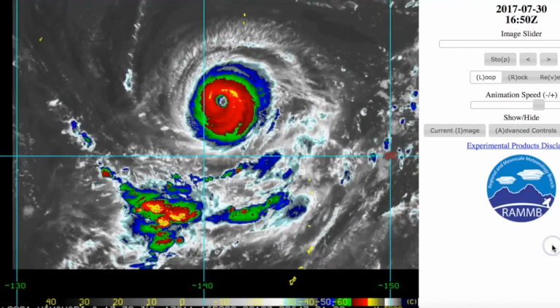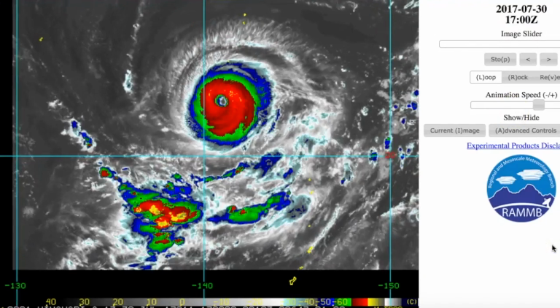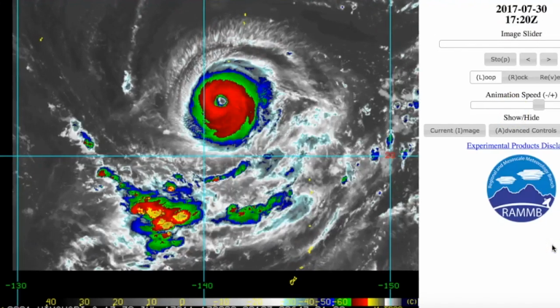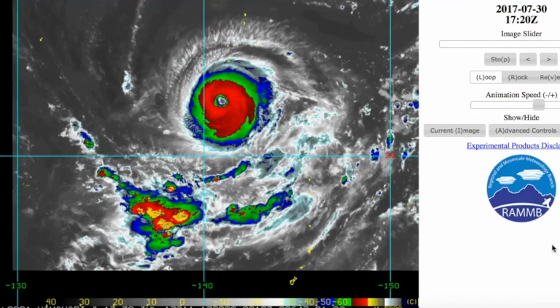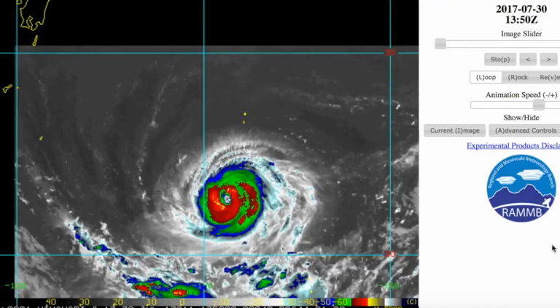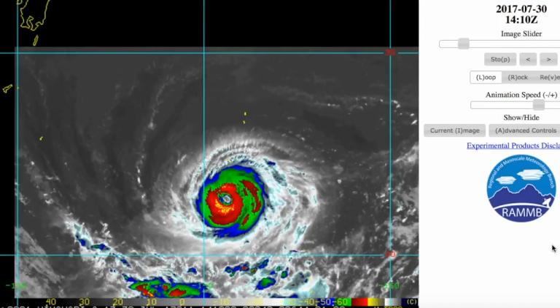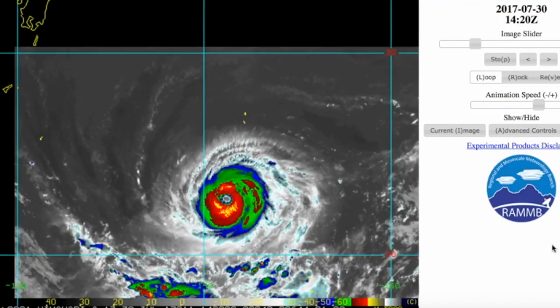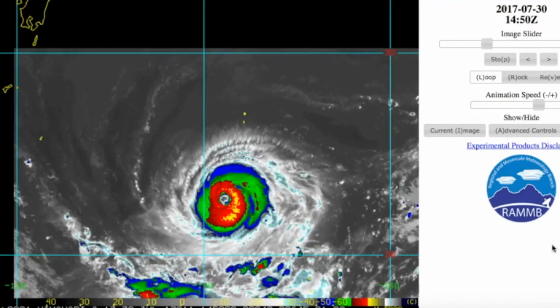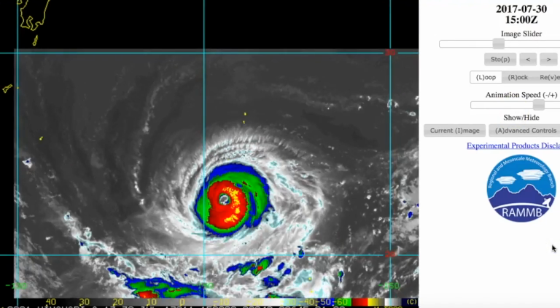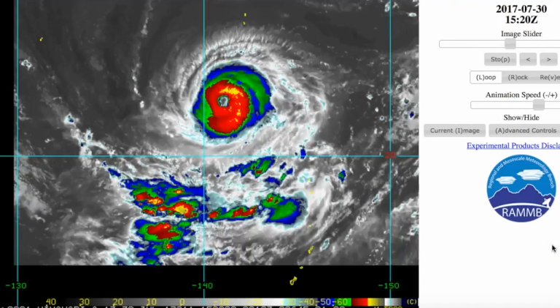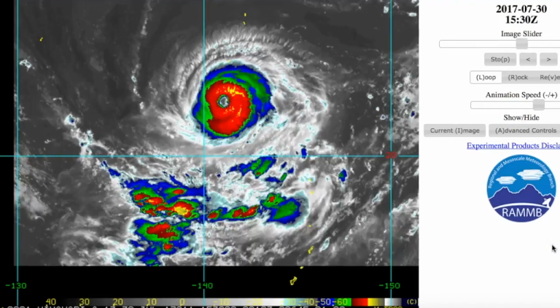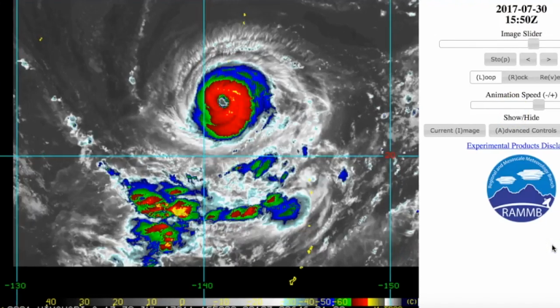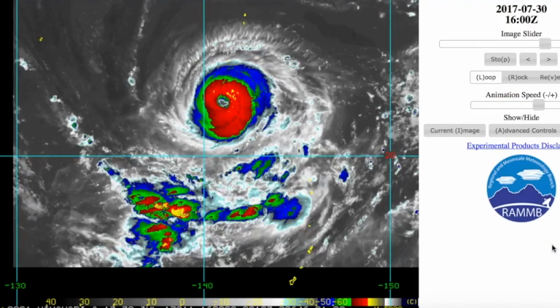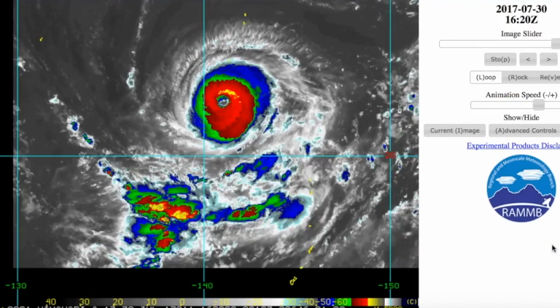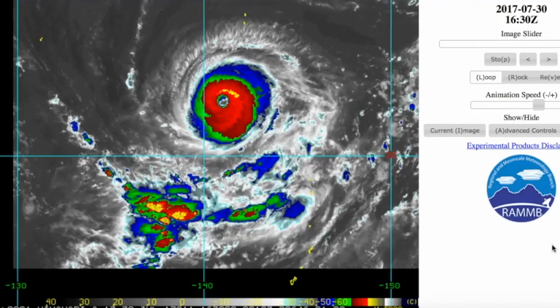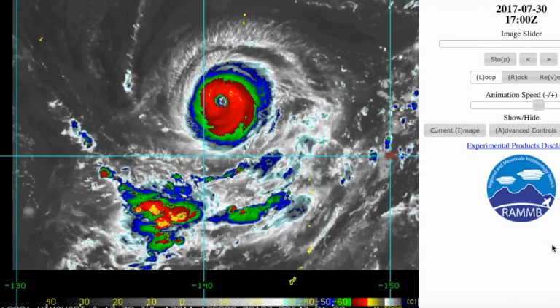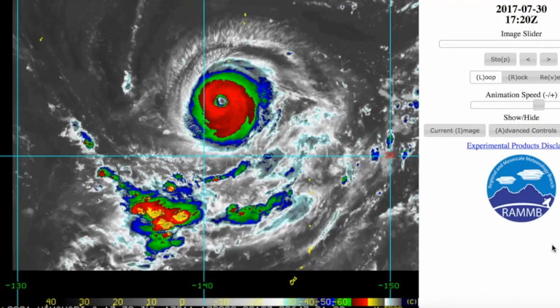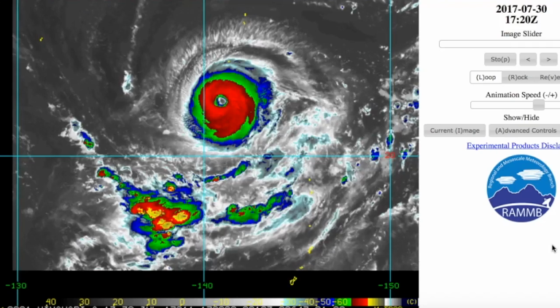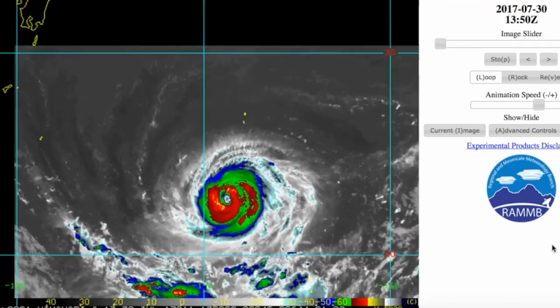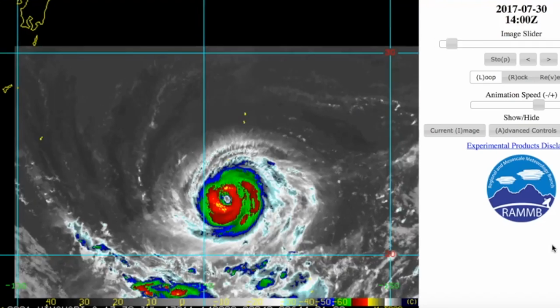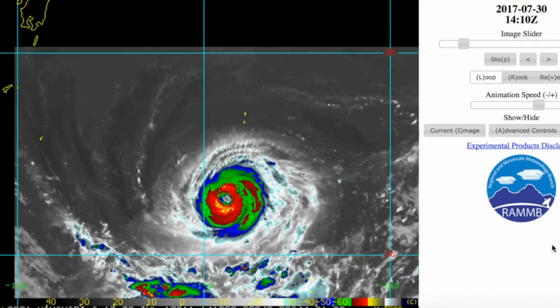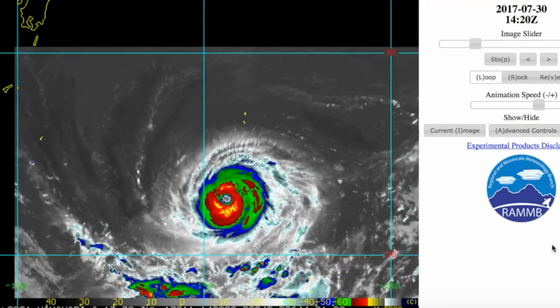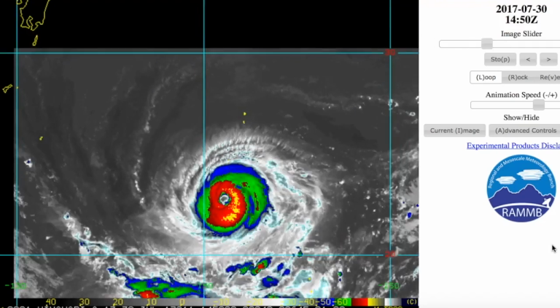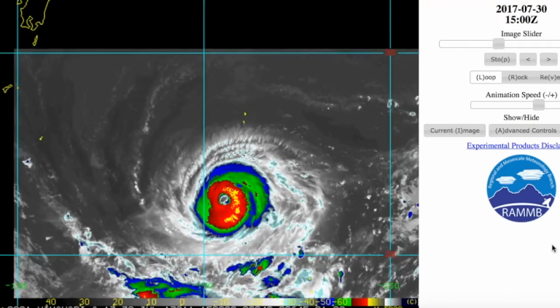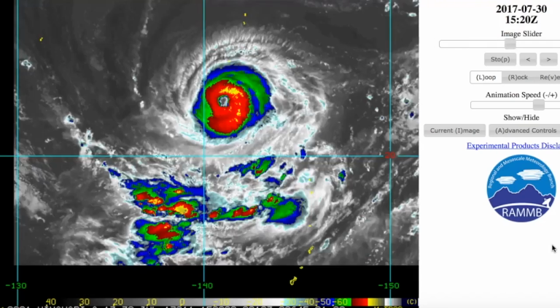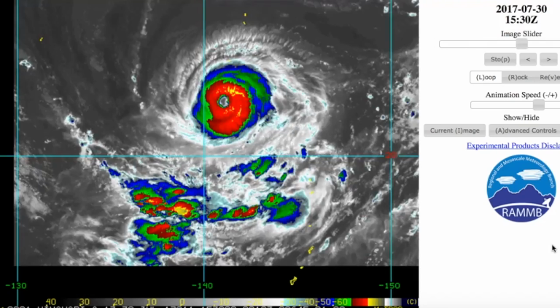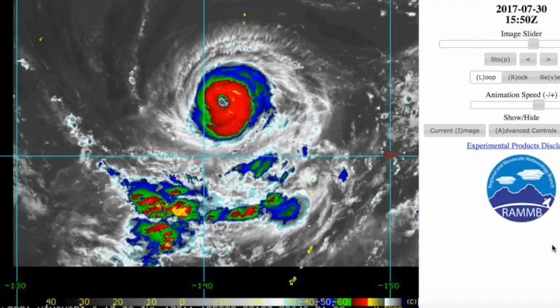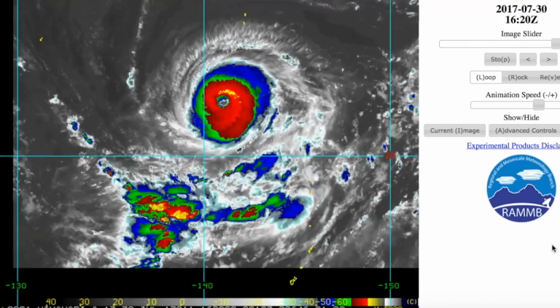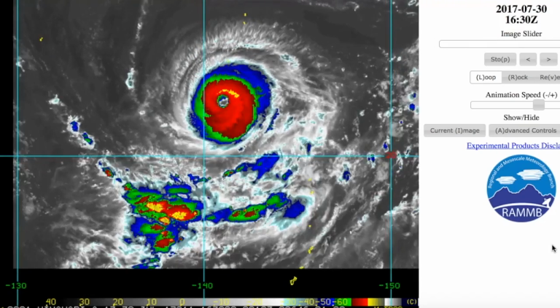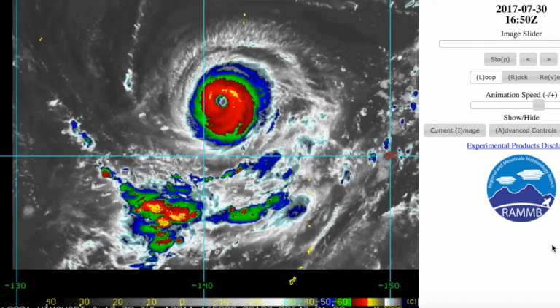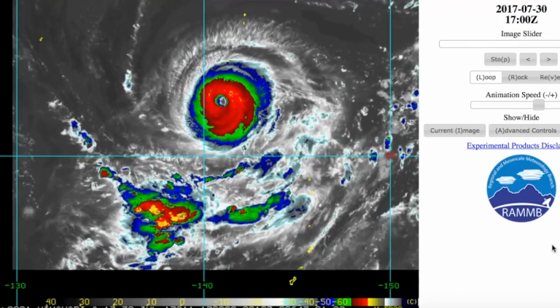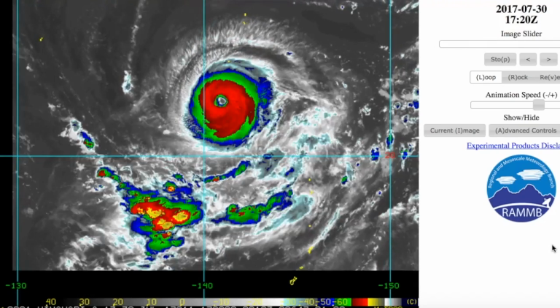Hello, and you're watching today's update on Typhoon Noru, presented by myself, Hank Dulse, on Force 13.